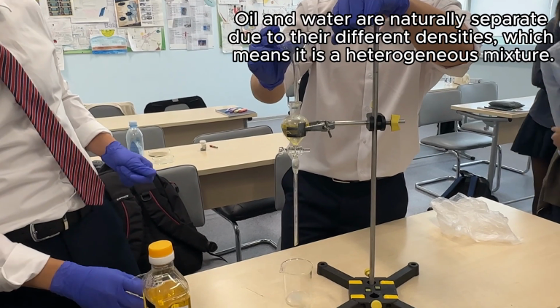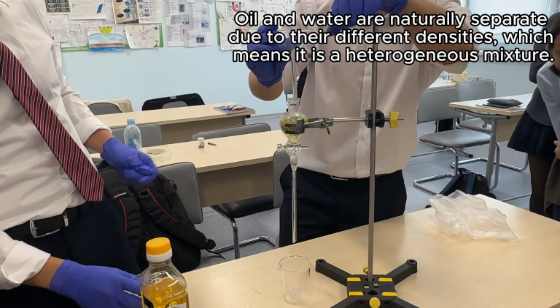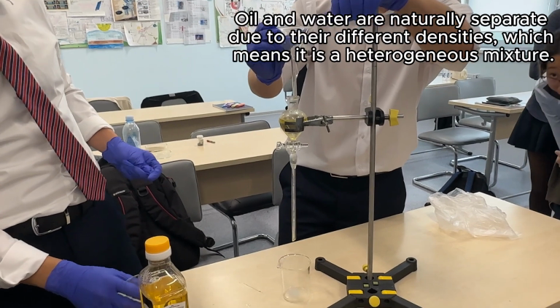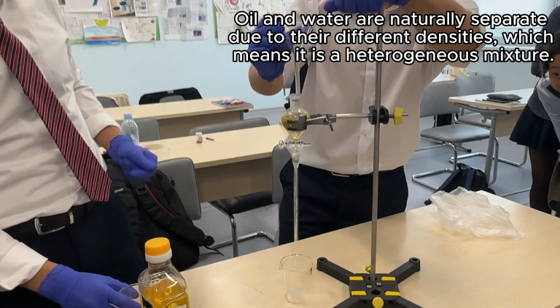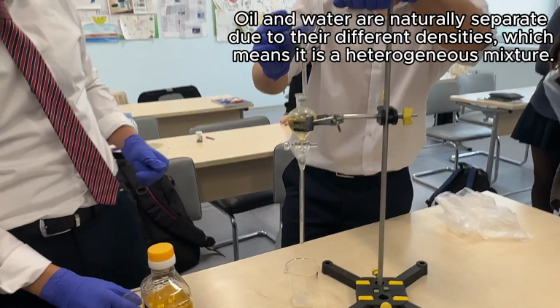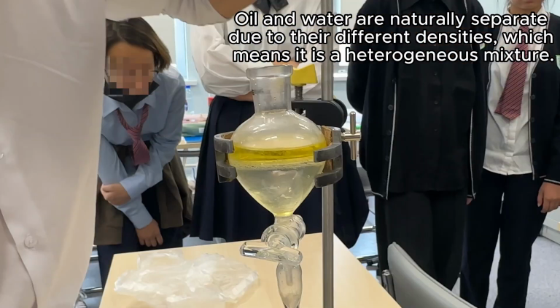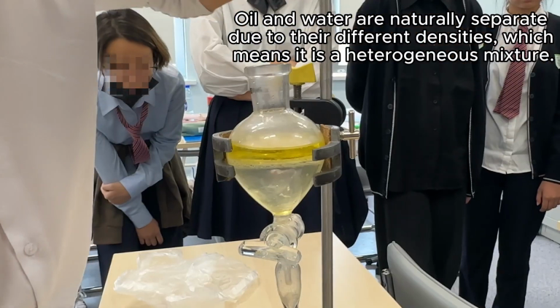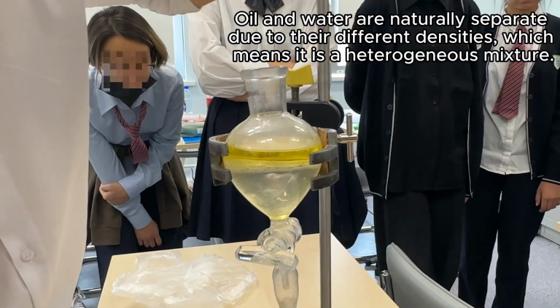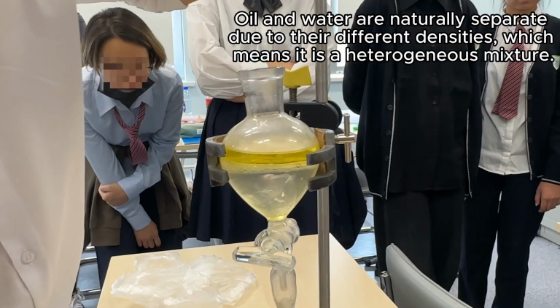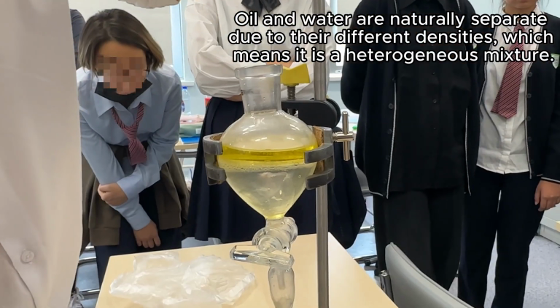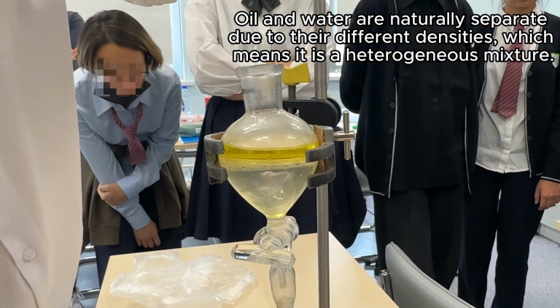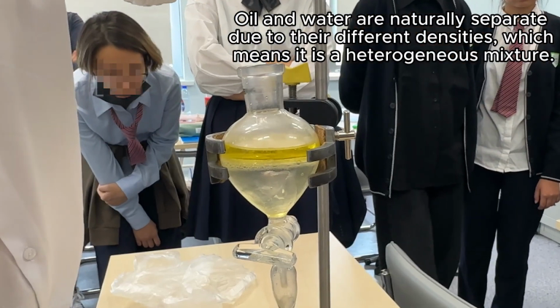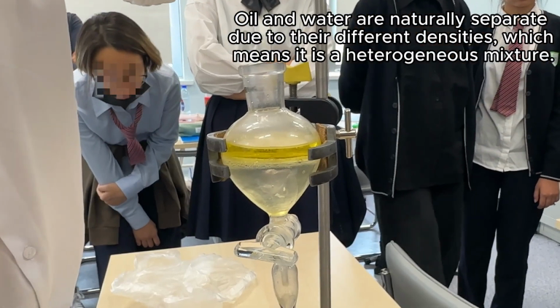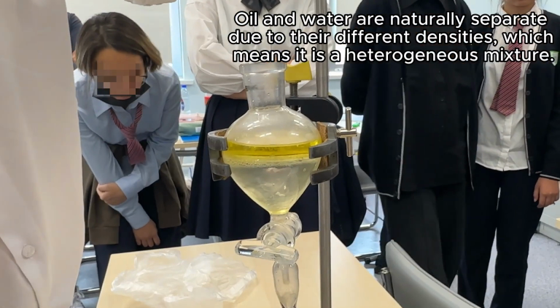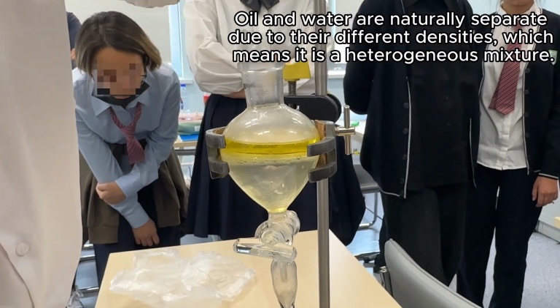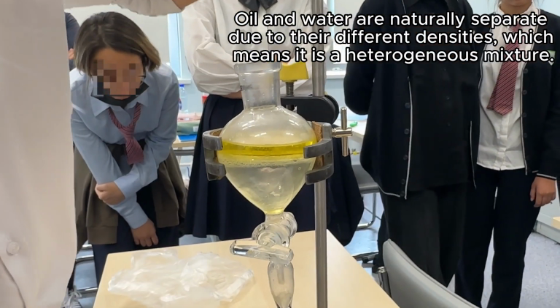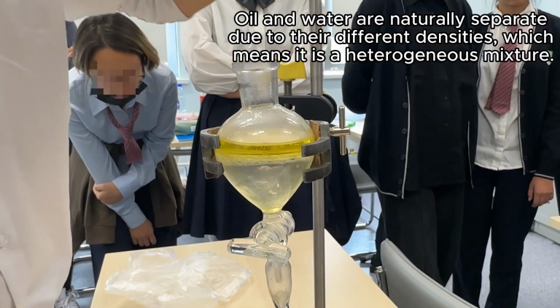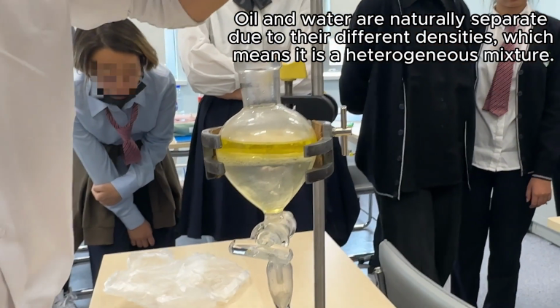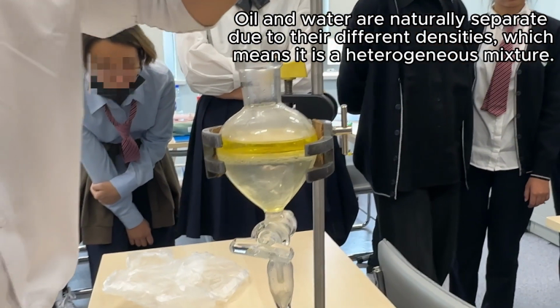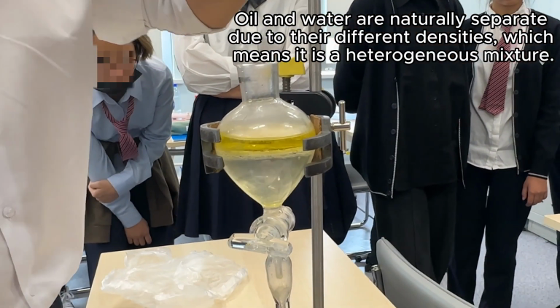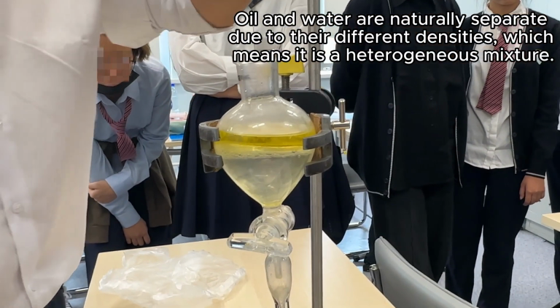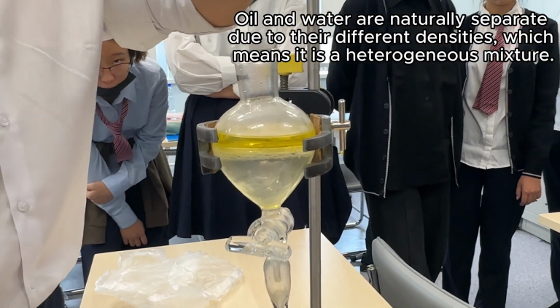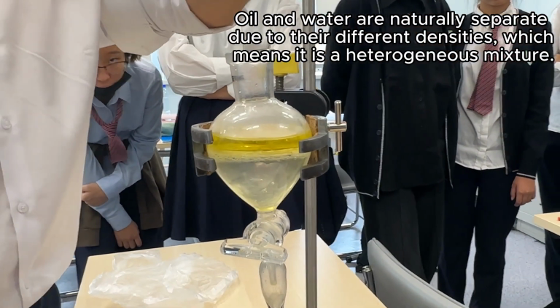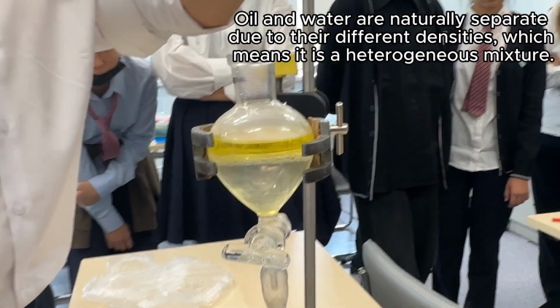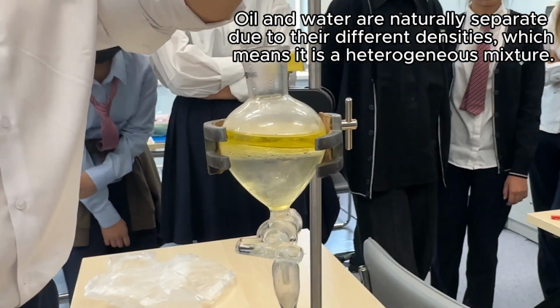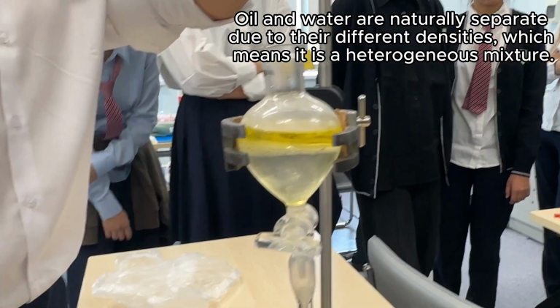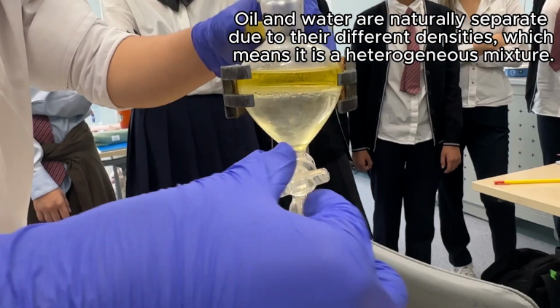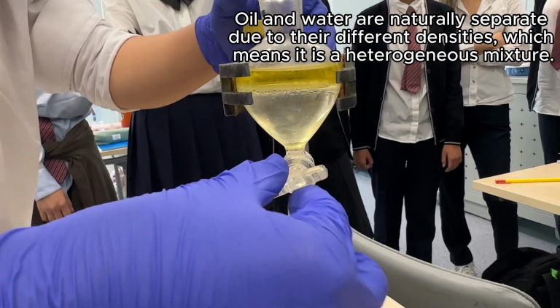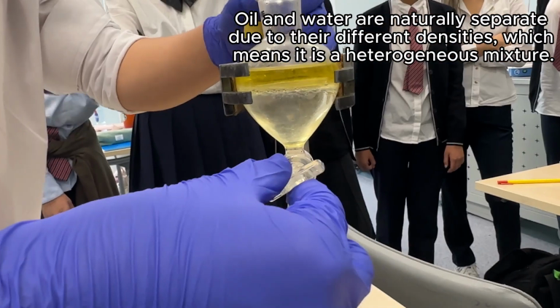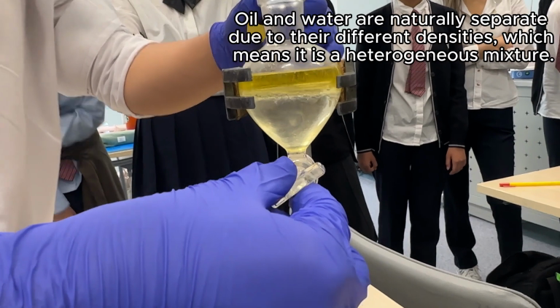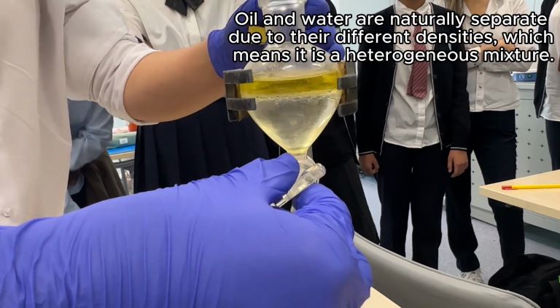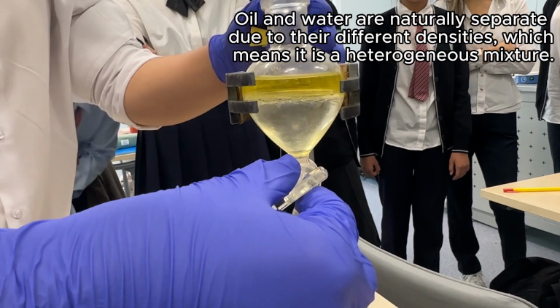You may notice that the oil and water are naturally separate due to their different densities, which means it is a heterogeneous mixture.